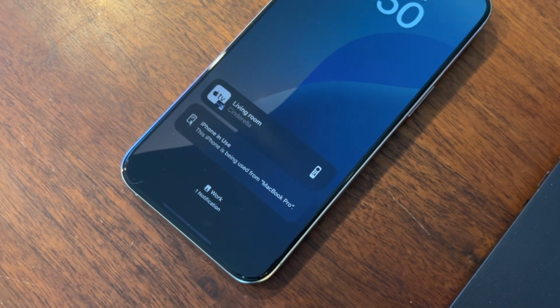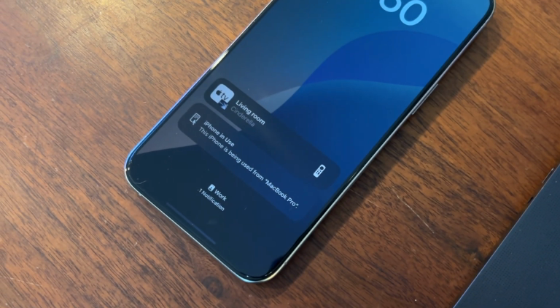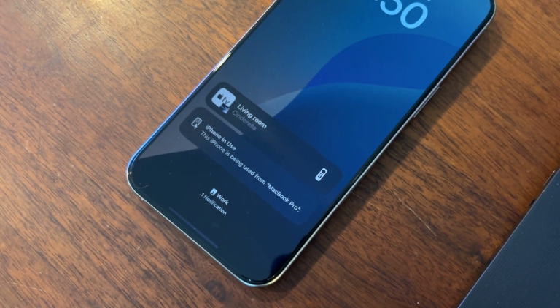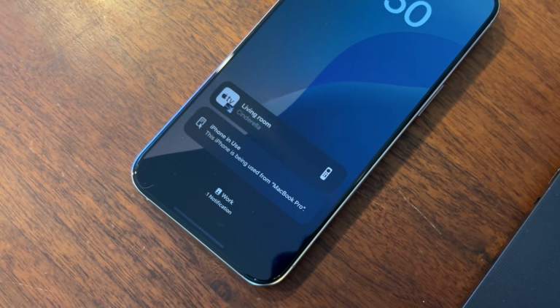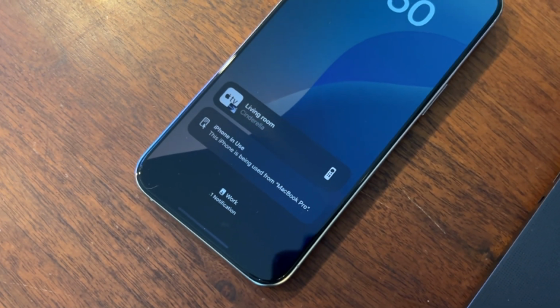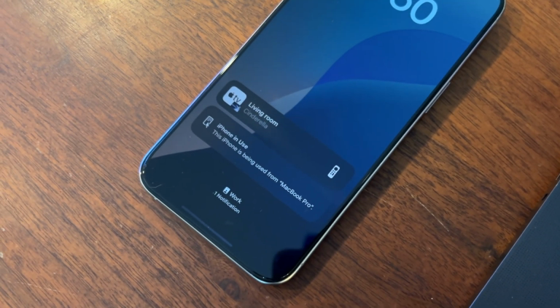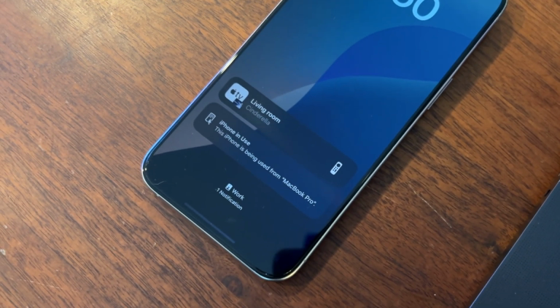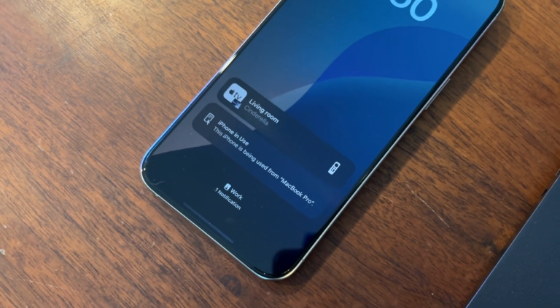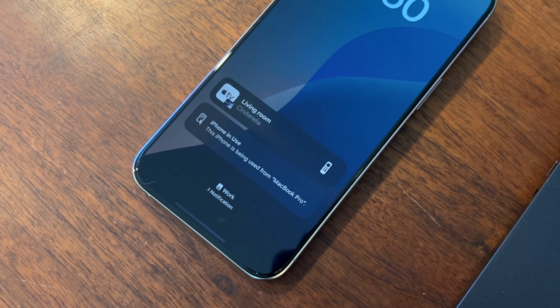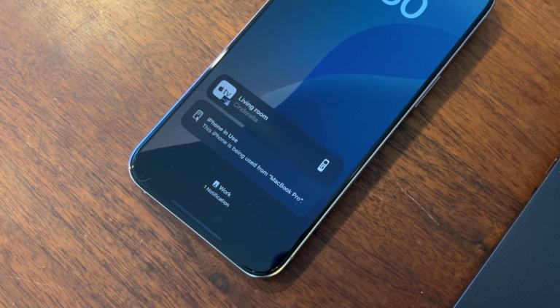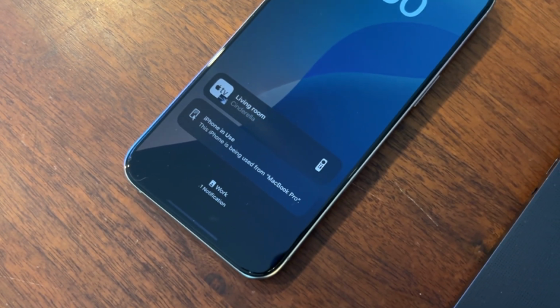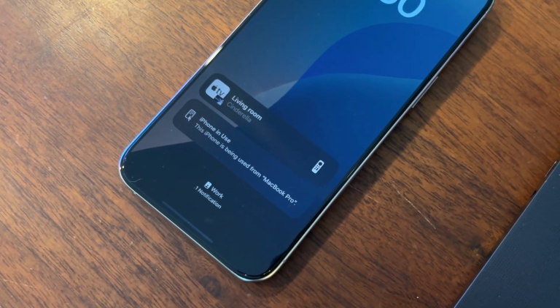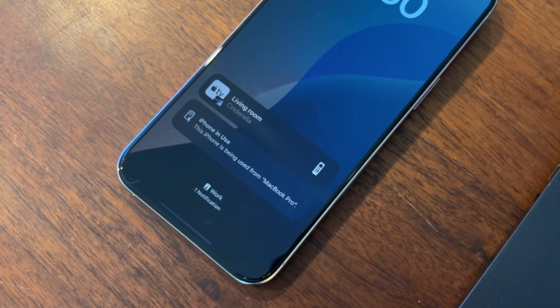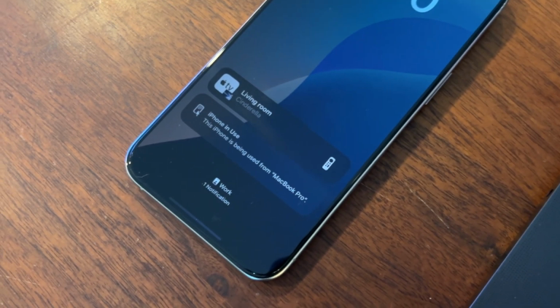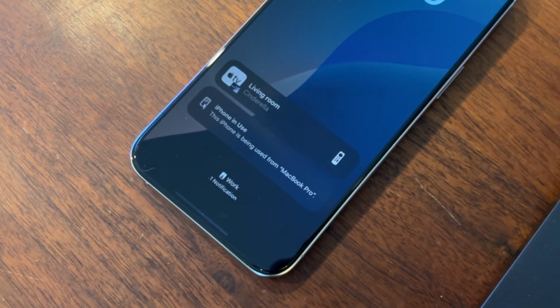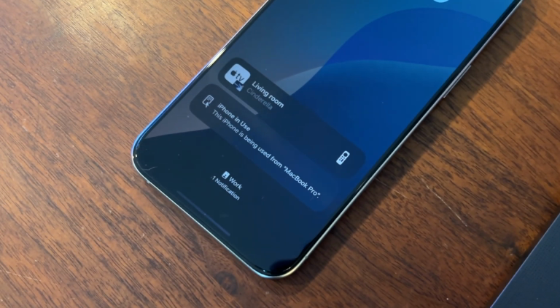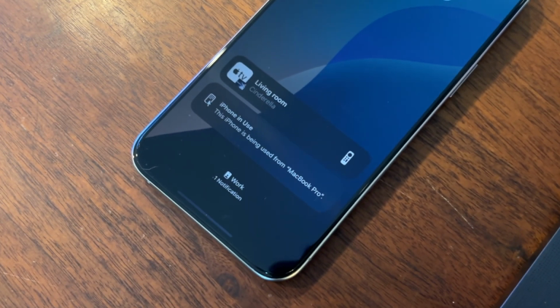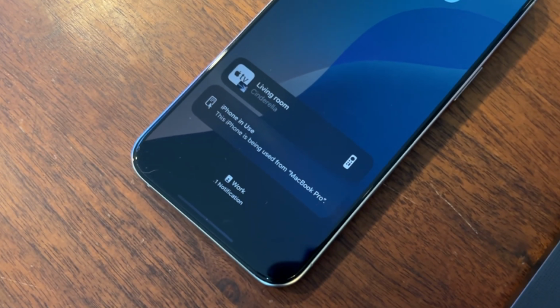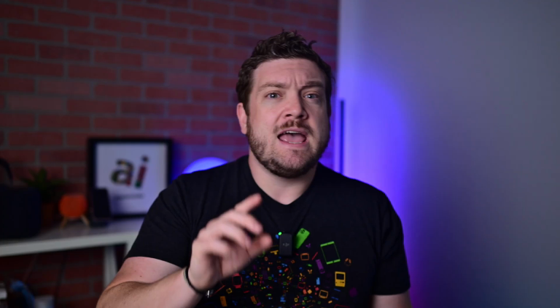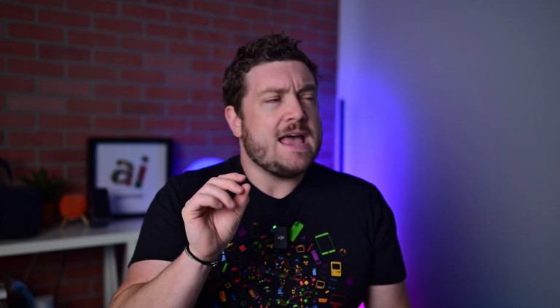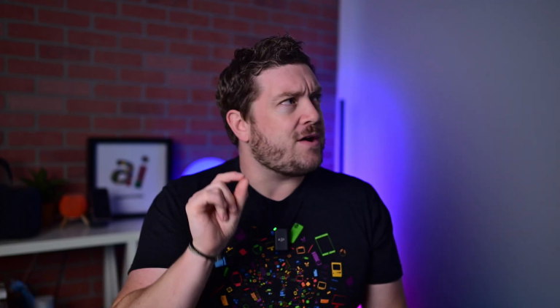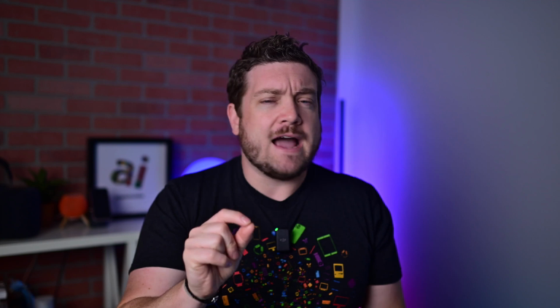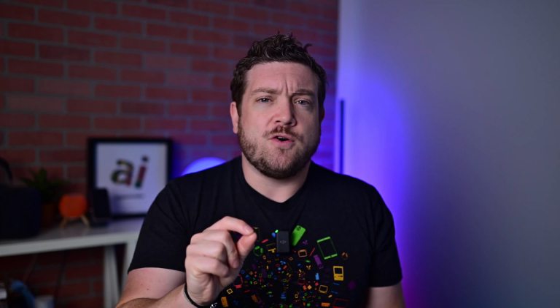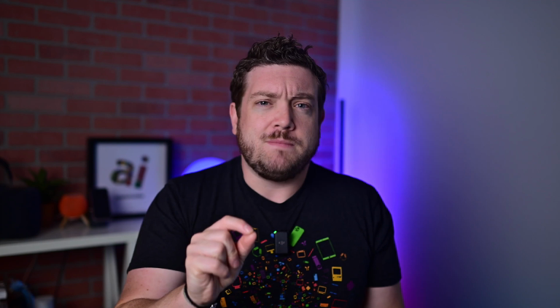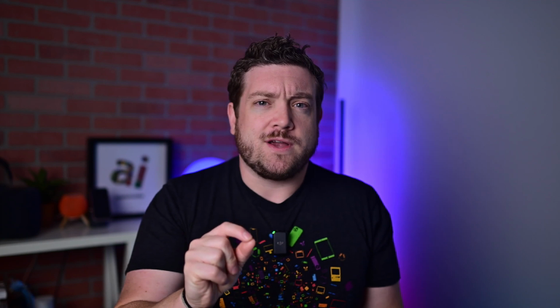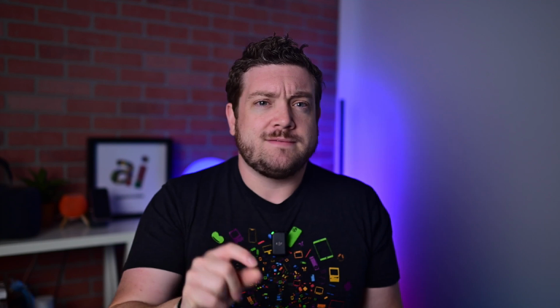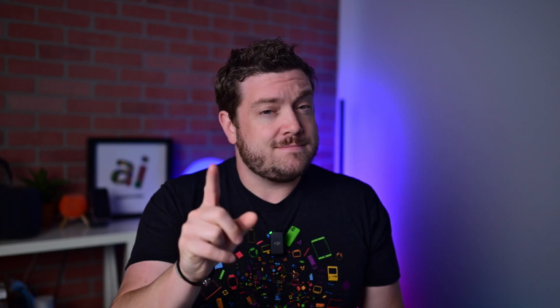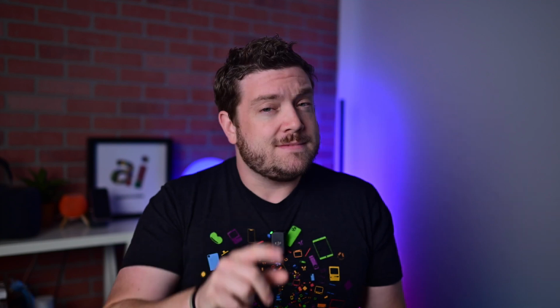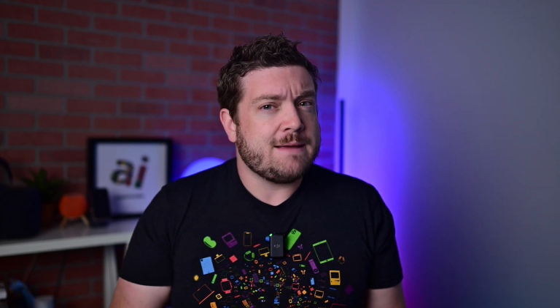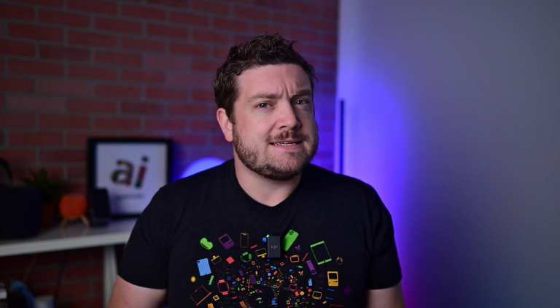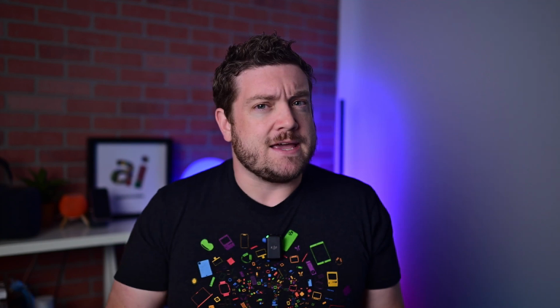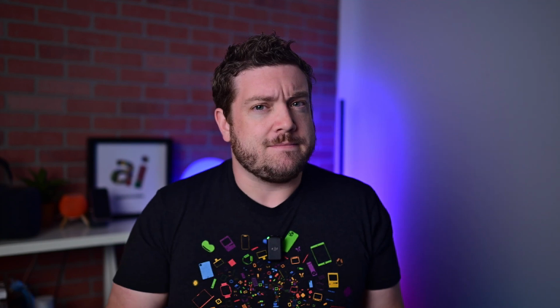There are lots of tips and tricks to get the absolute most out of iPhone mirroring, and I'm going to tell you them.